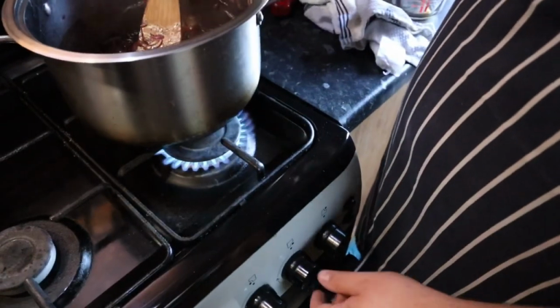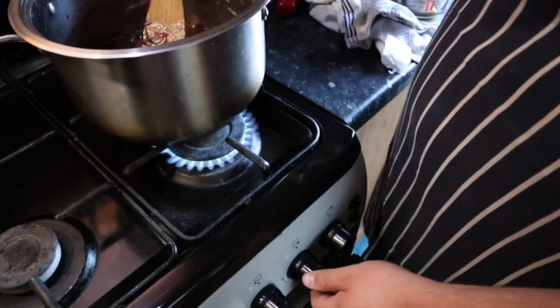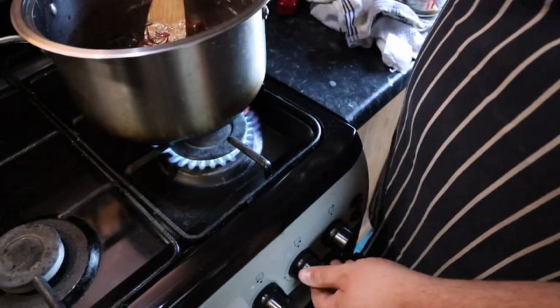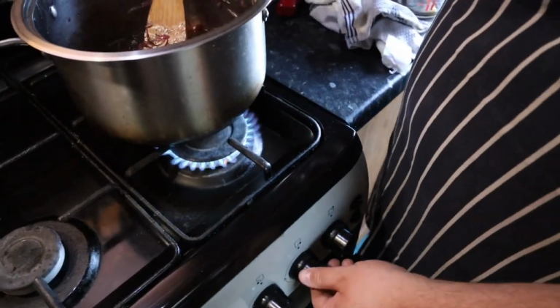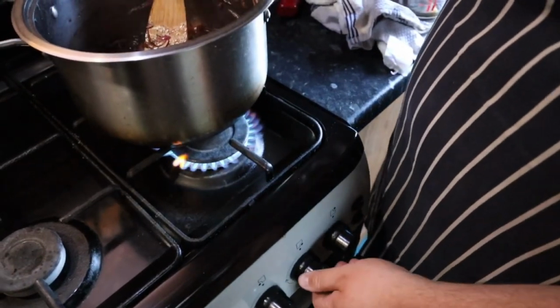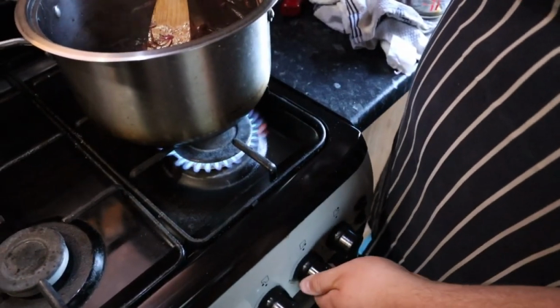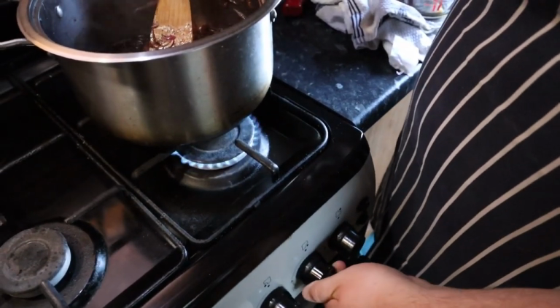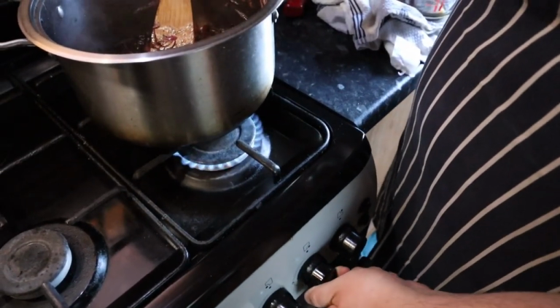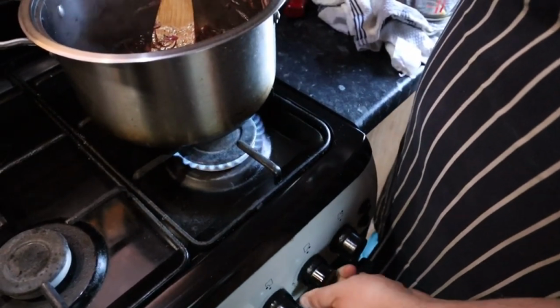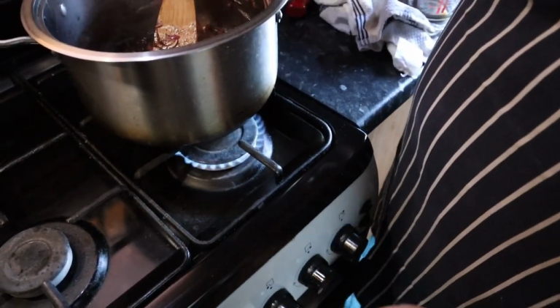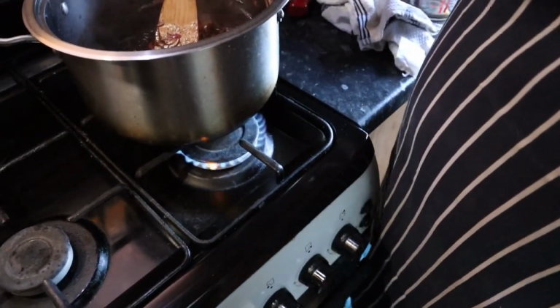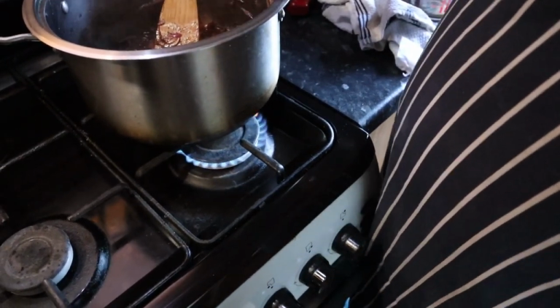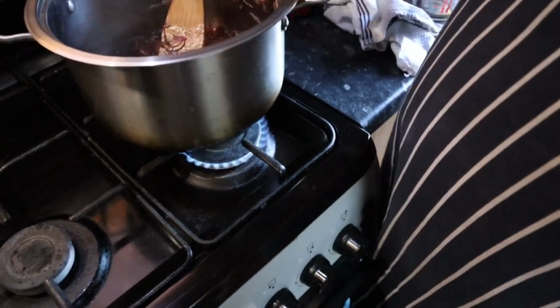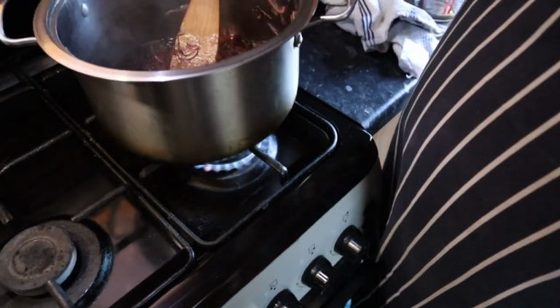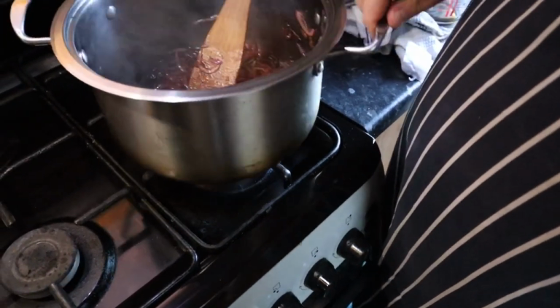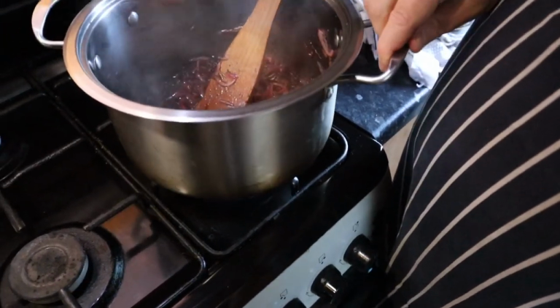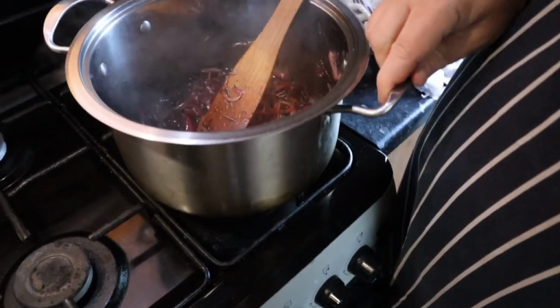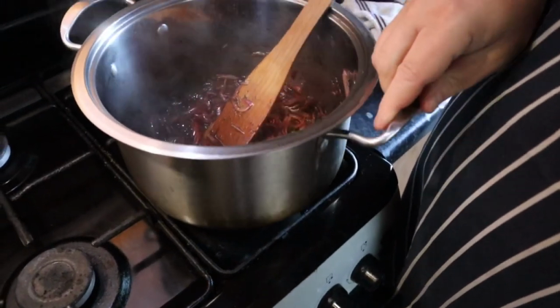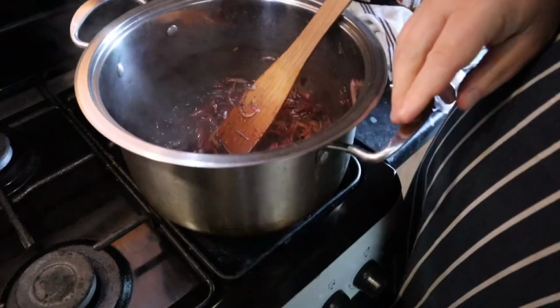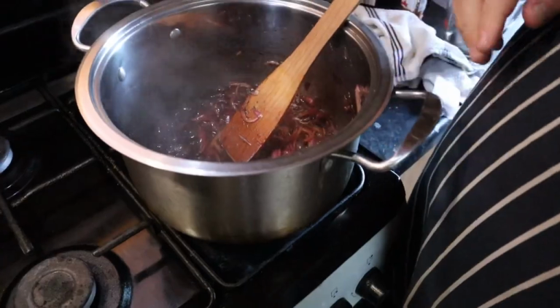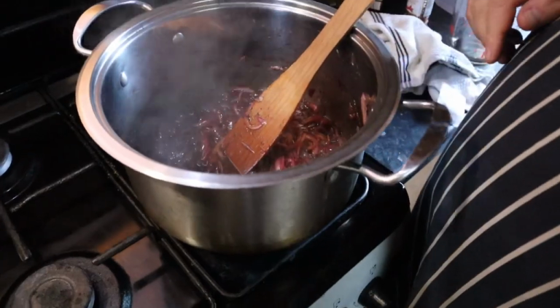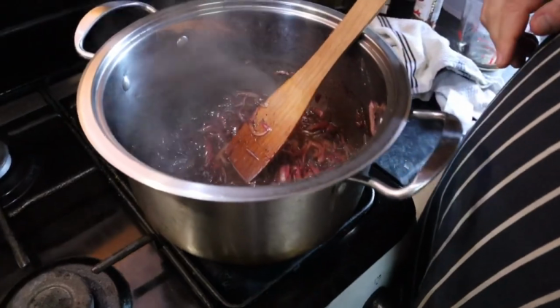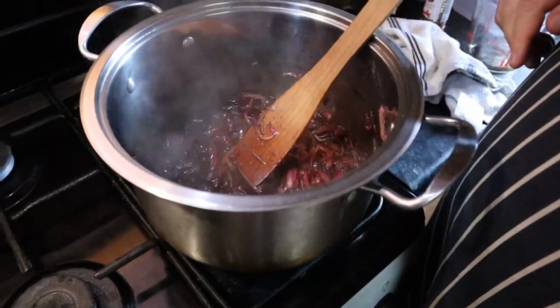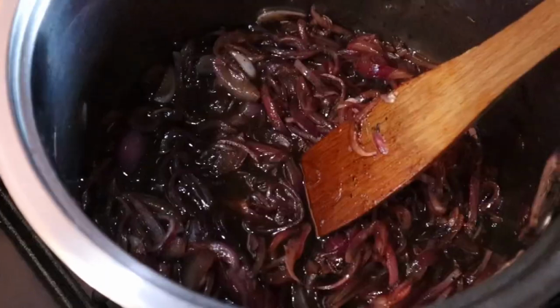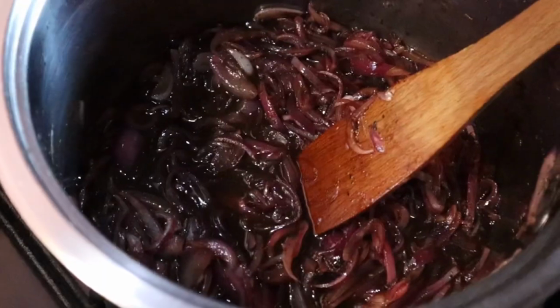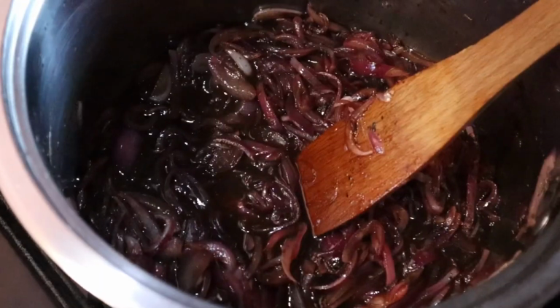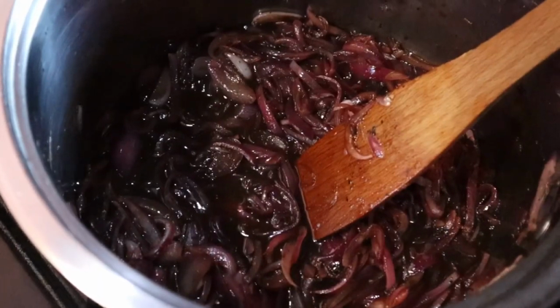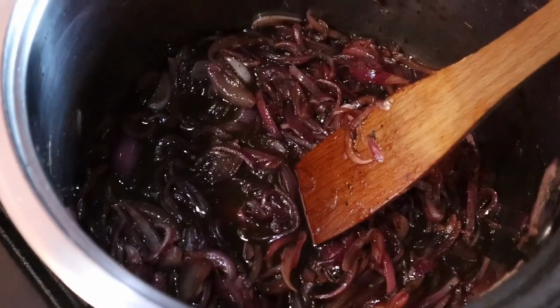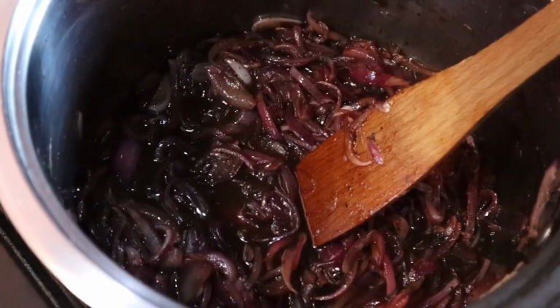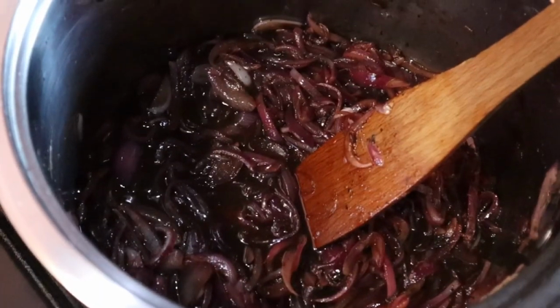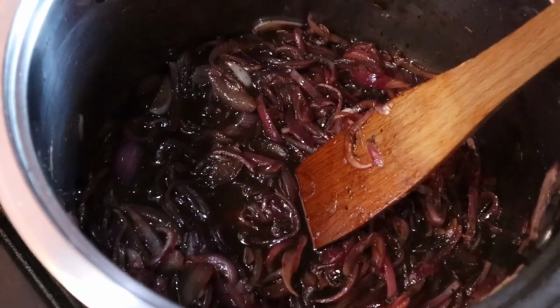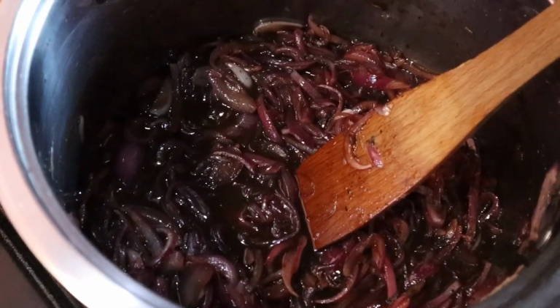Turn the heat down to low and let the mixture reduce until it becomes sticky. Make sure to stir it occasionally to prevent it from burning.